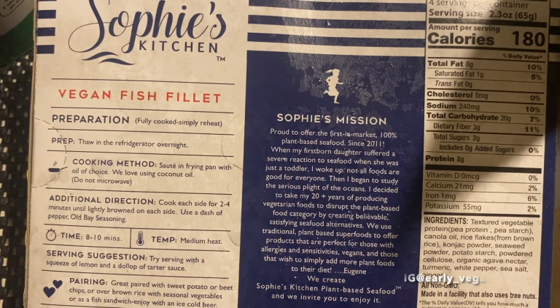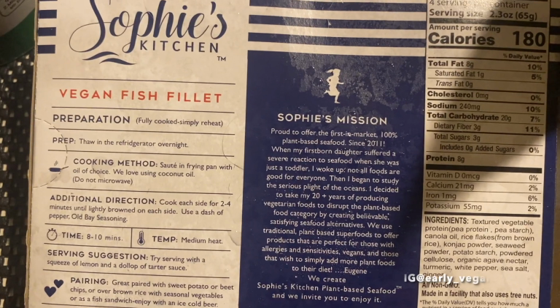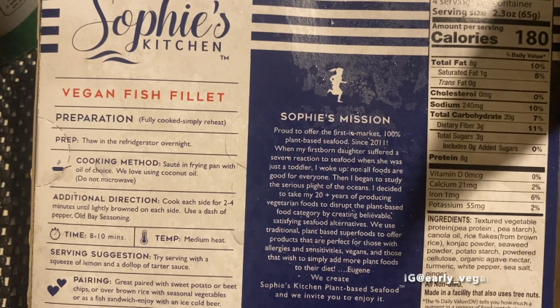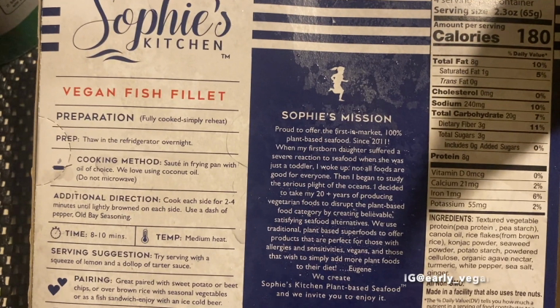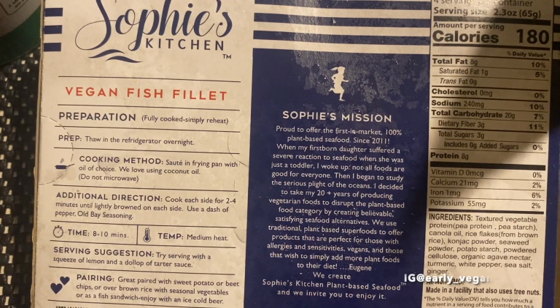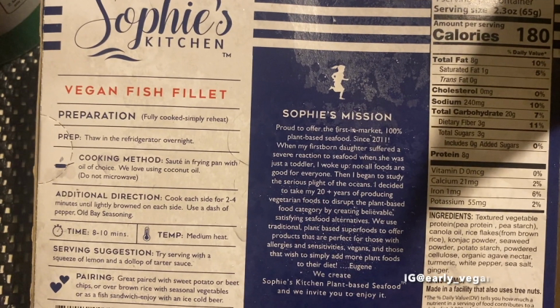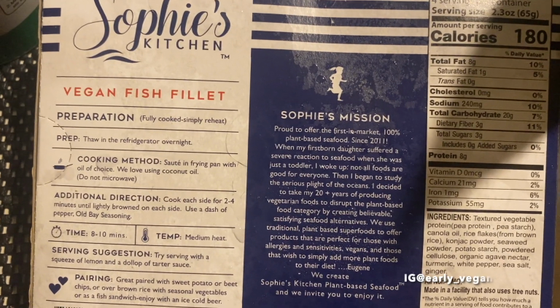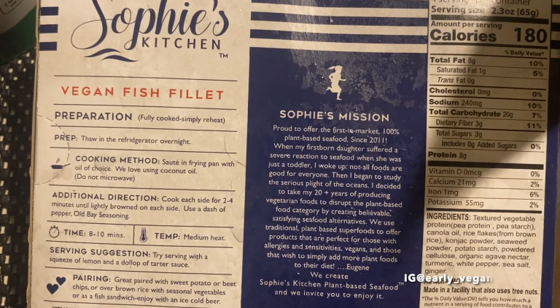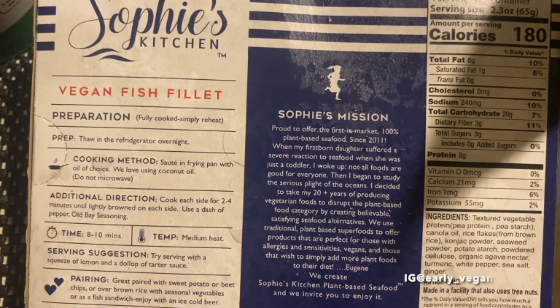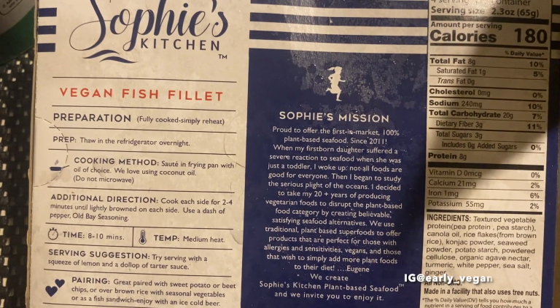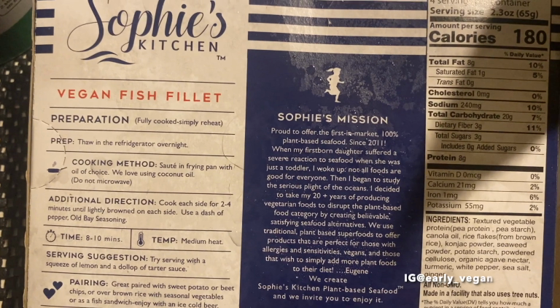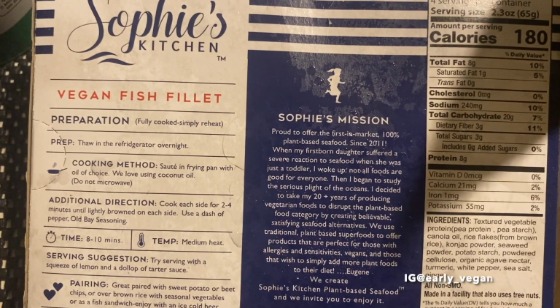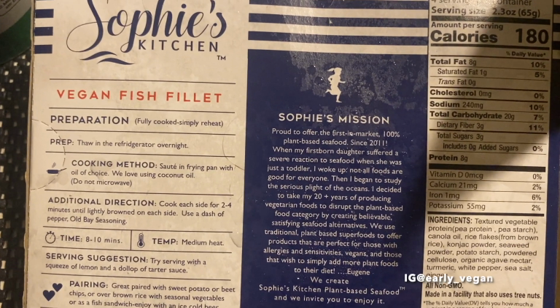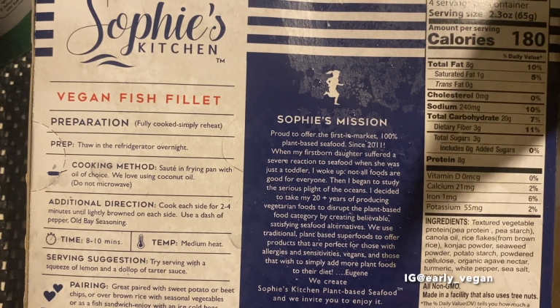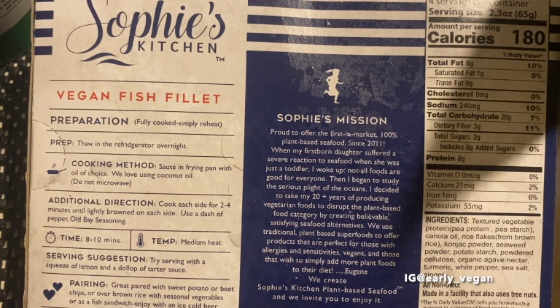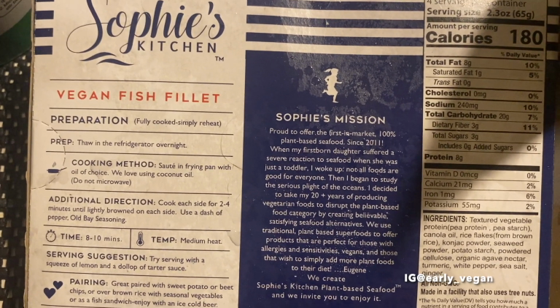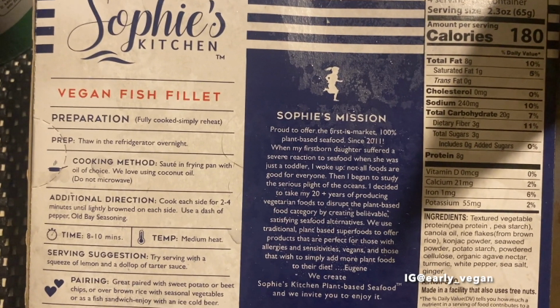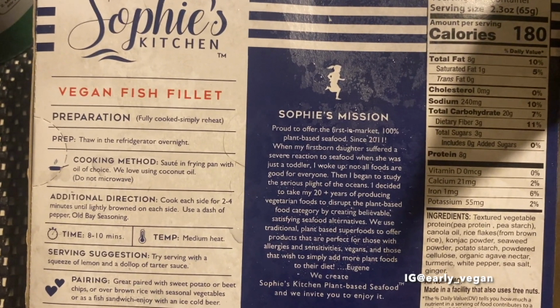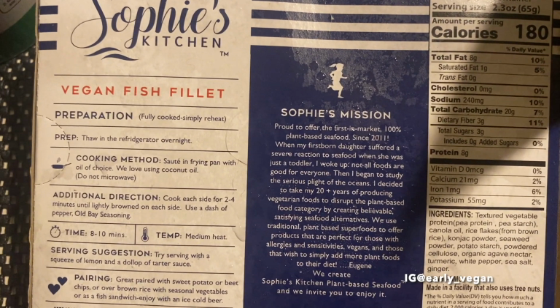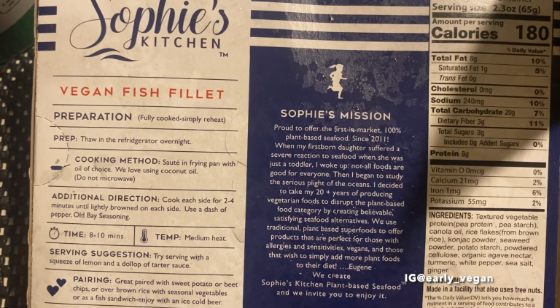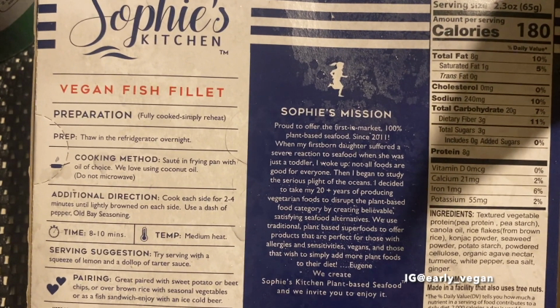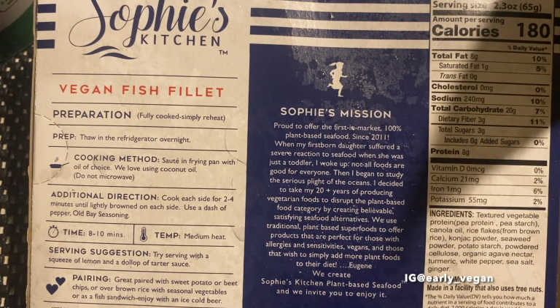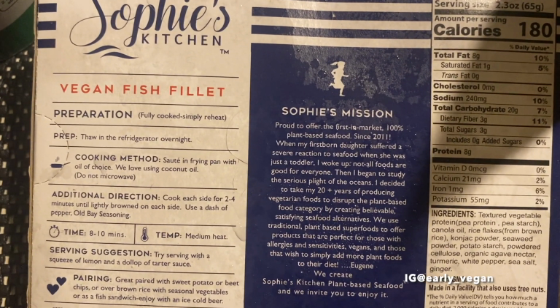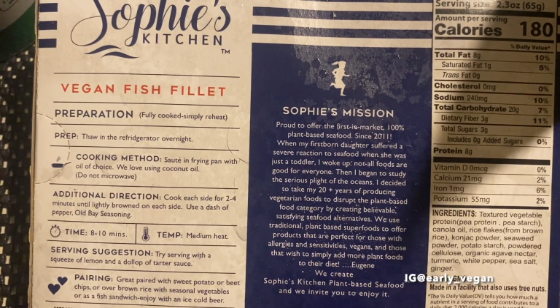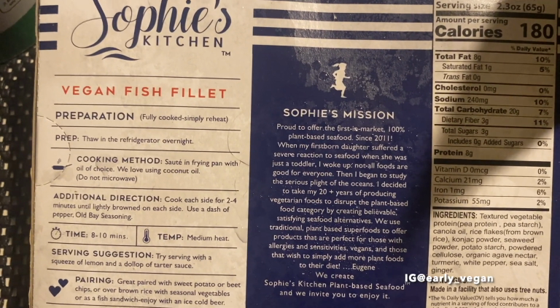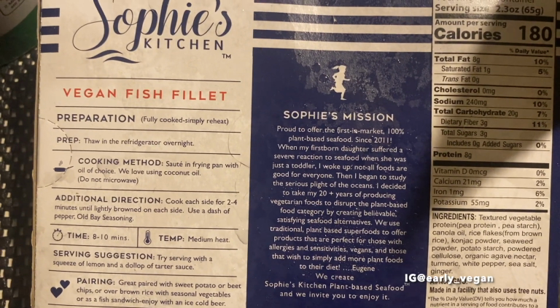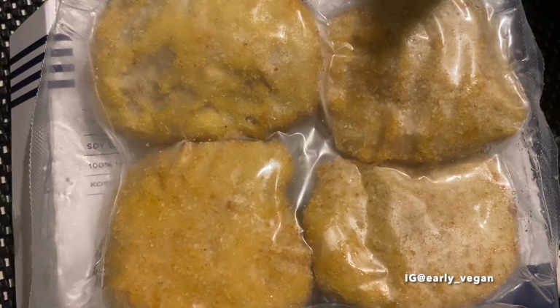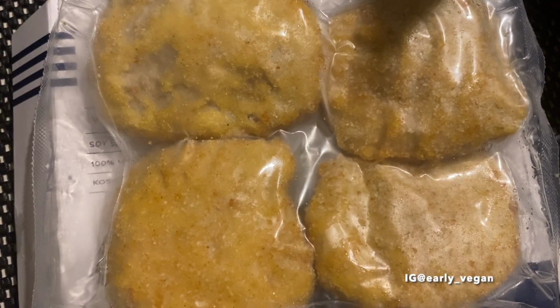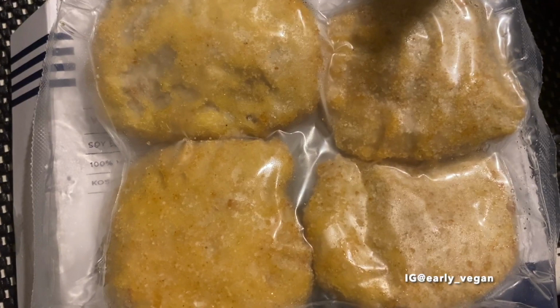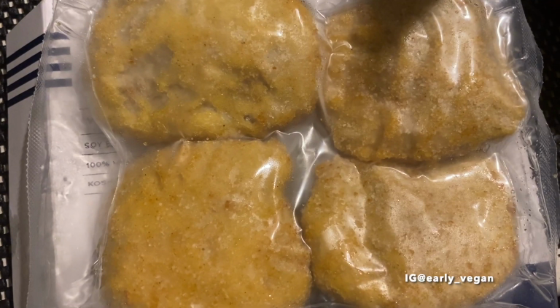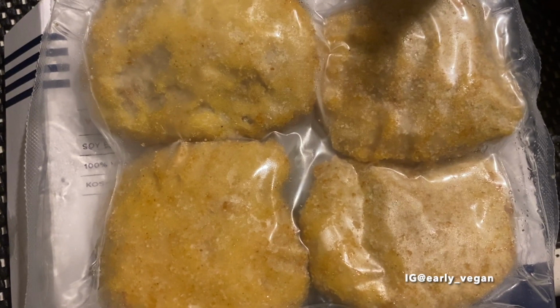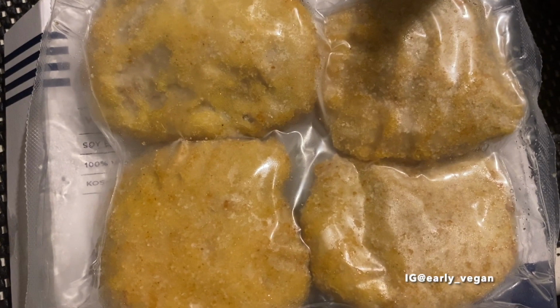Here are the nutritional facts, ingredients, information about the company, and different ways you can cook it.